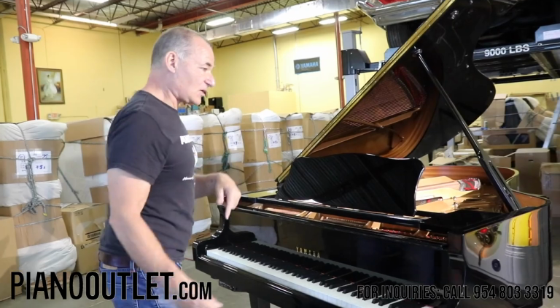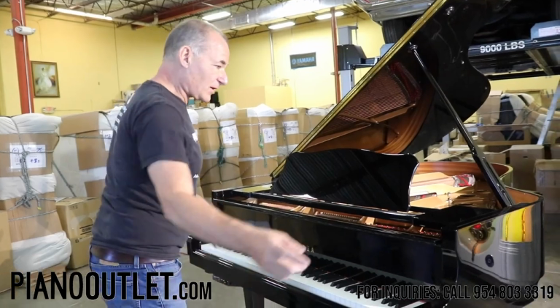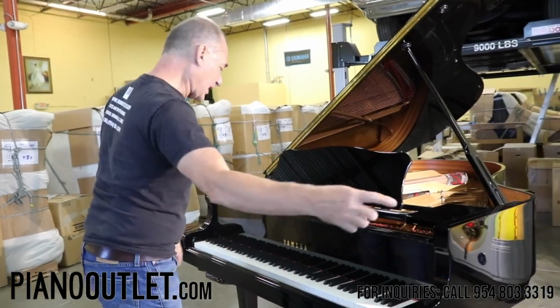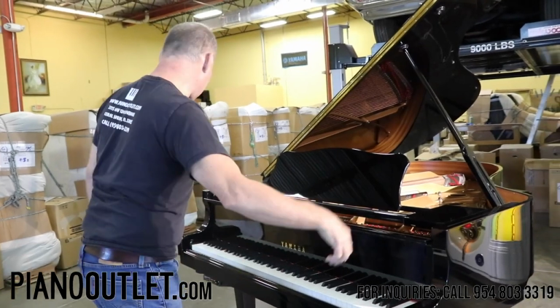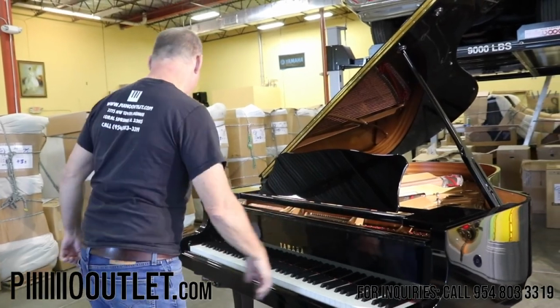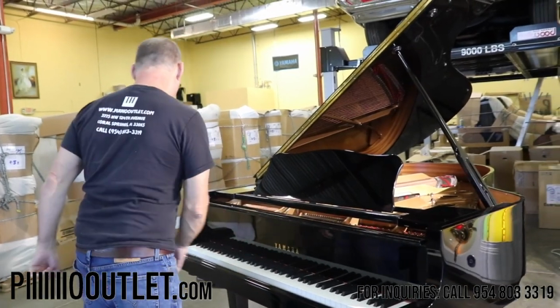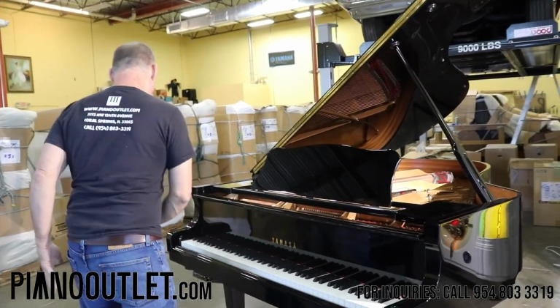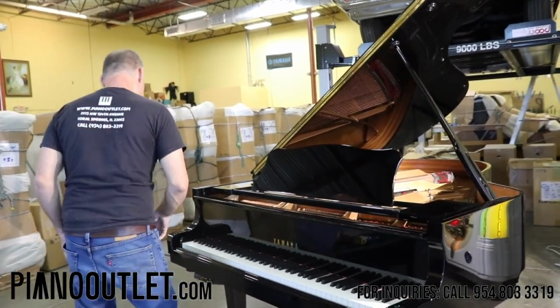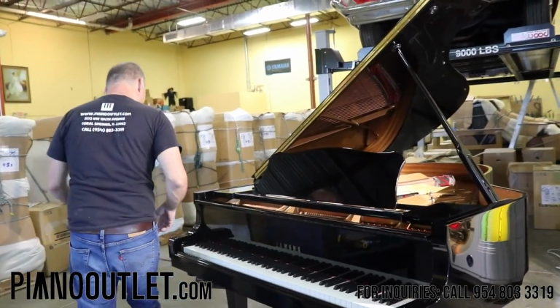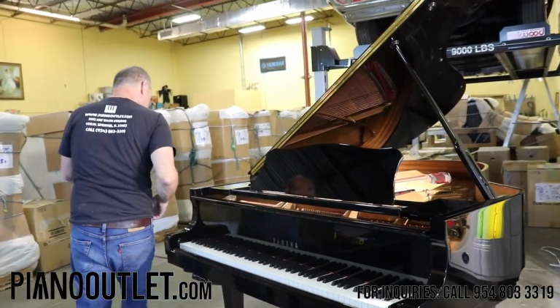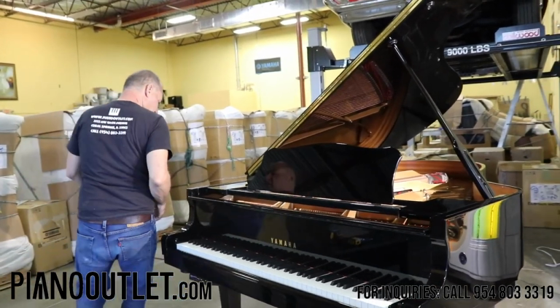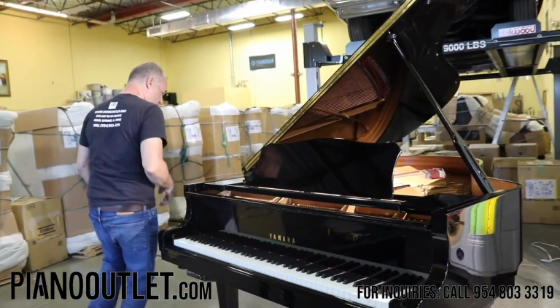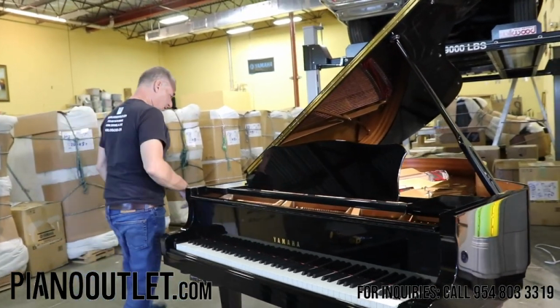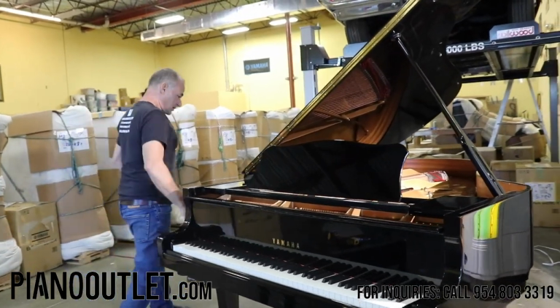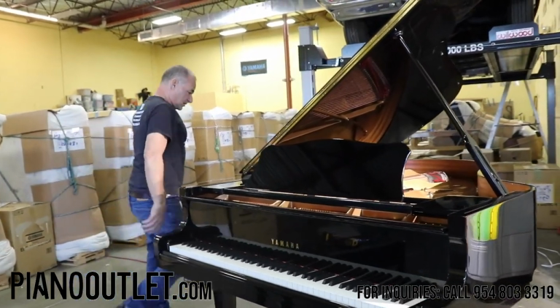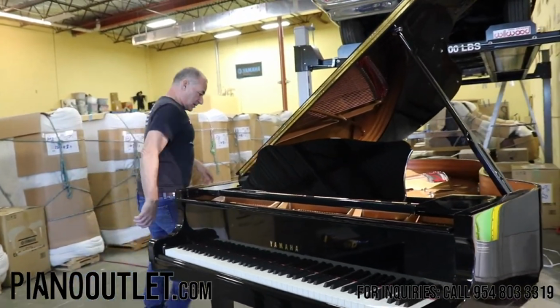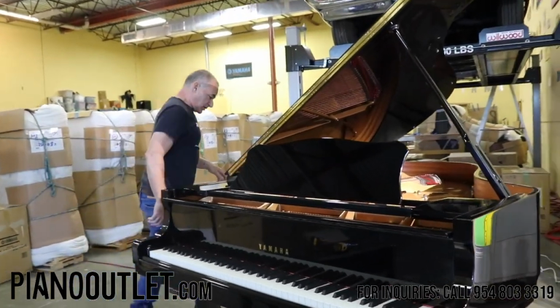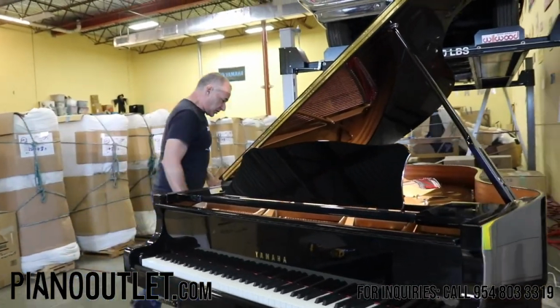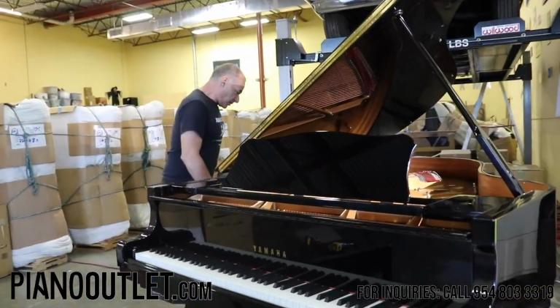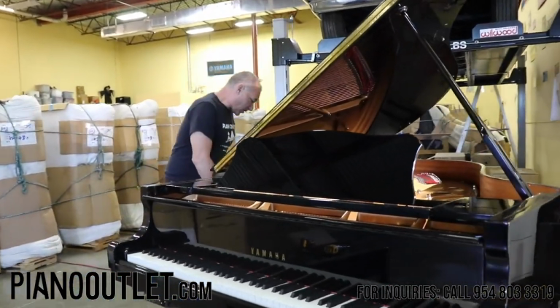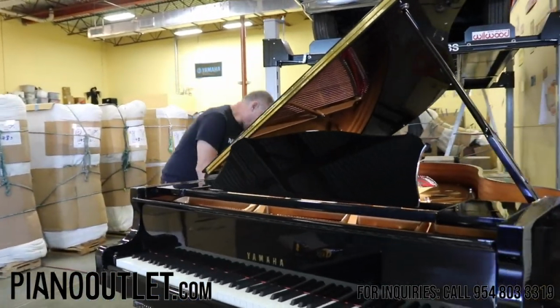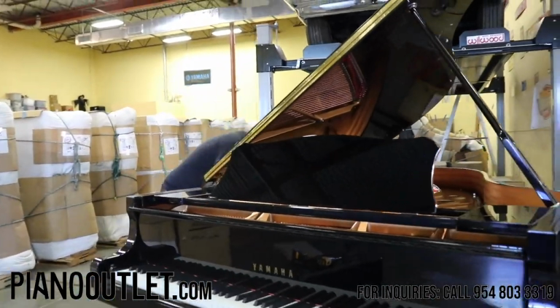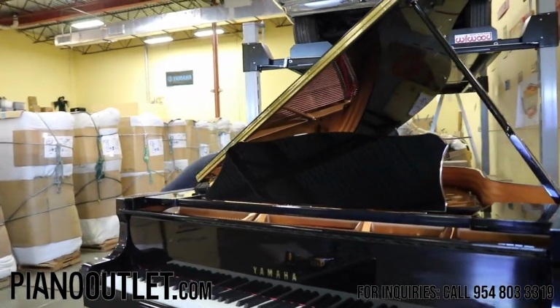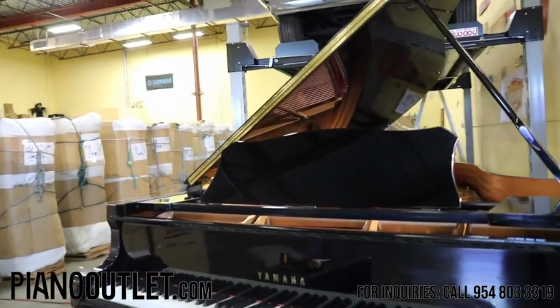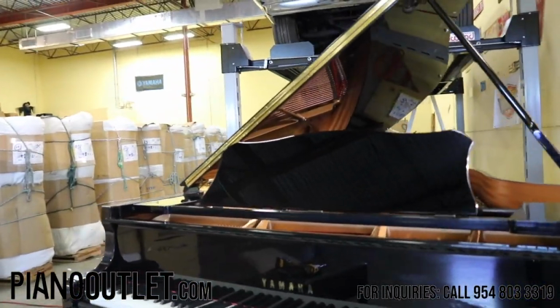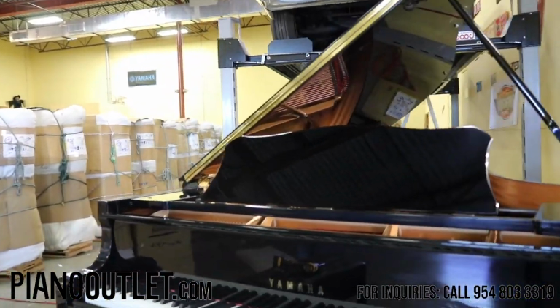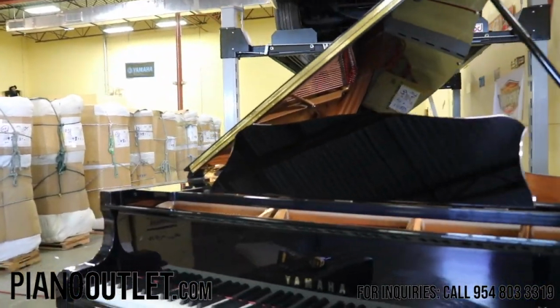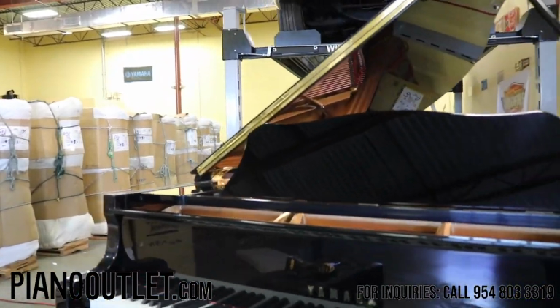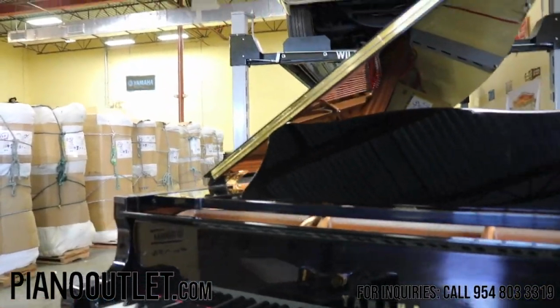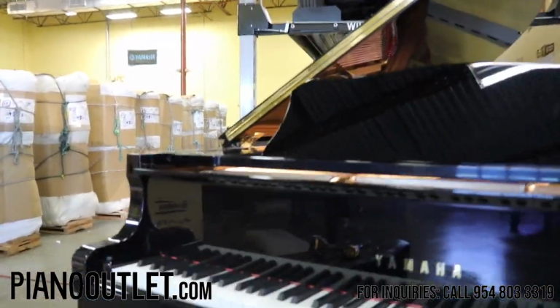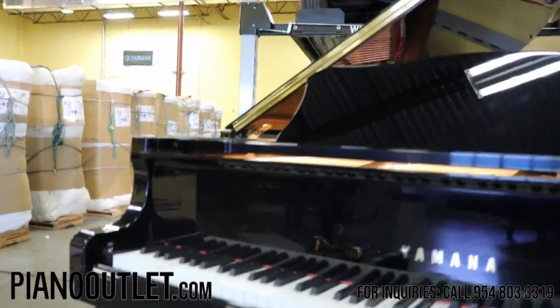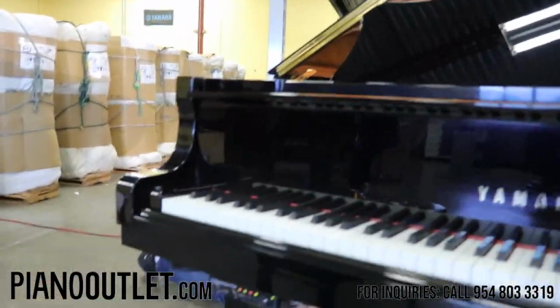Let's go underneath the piano here, and I'll show you what we have, what we've done to it.